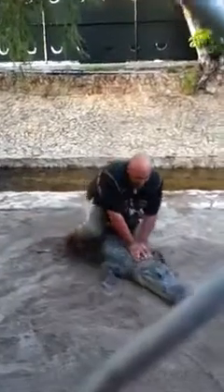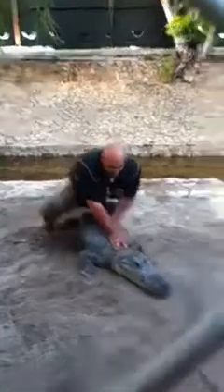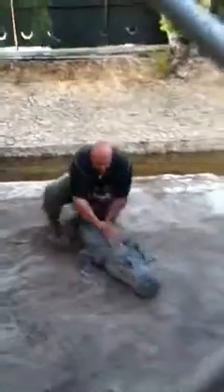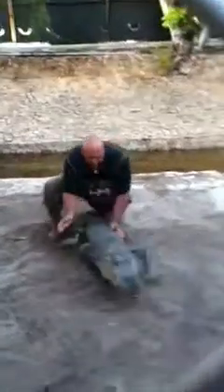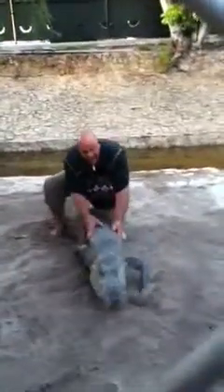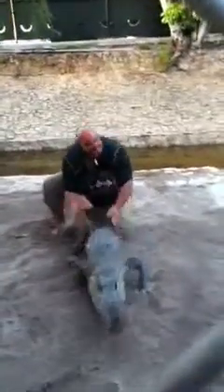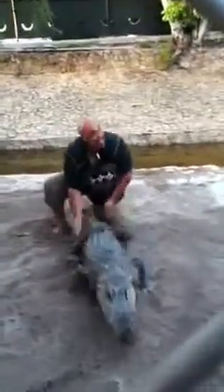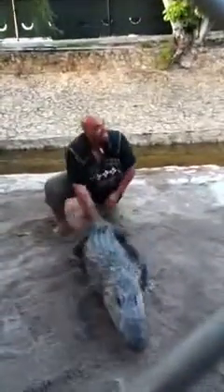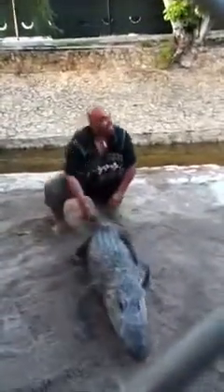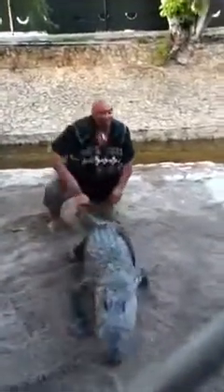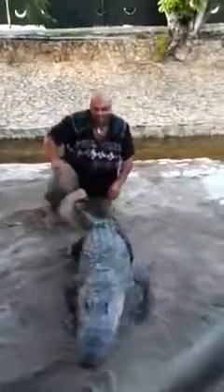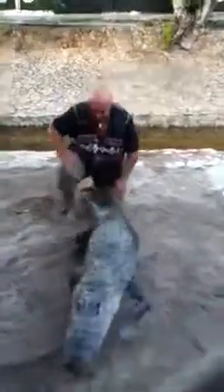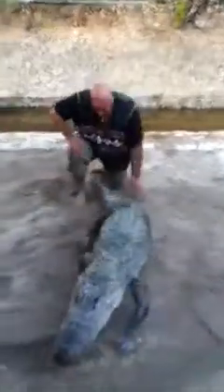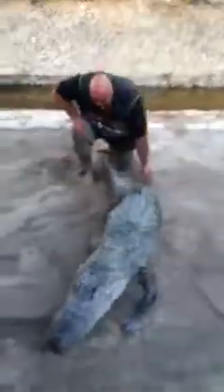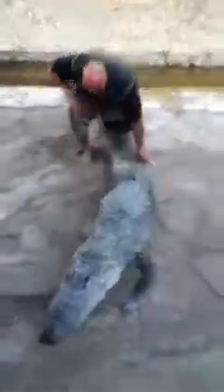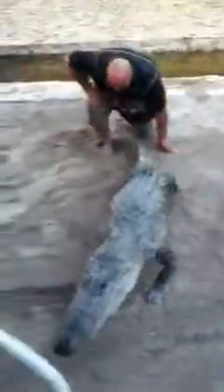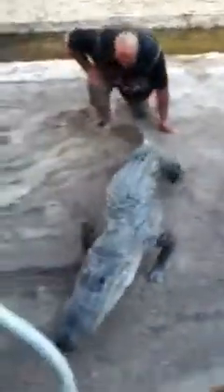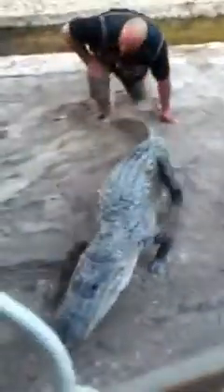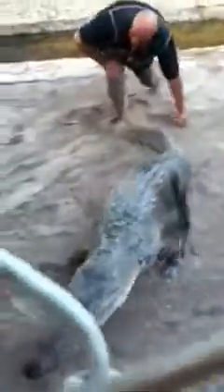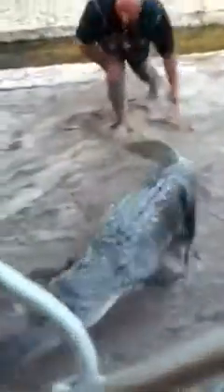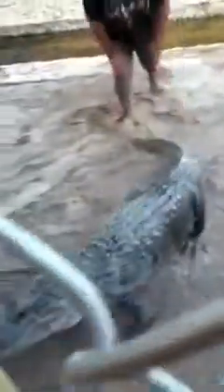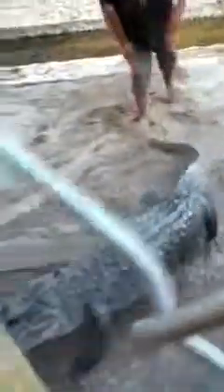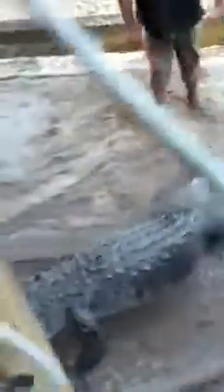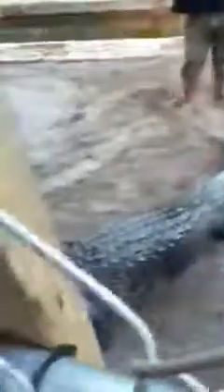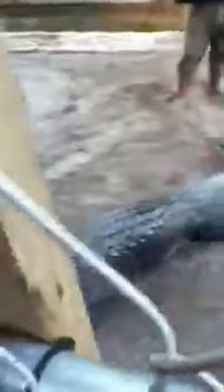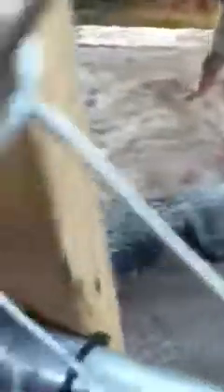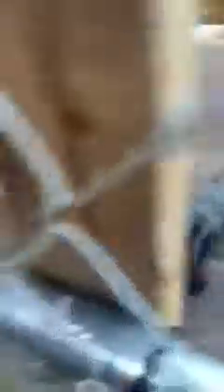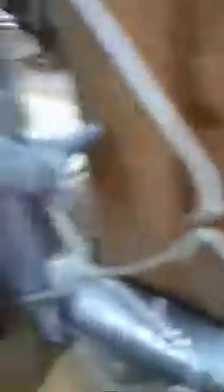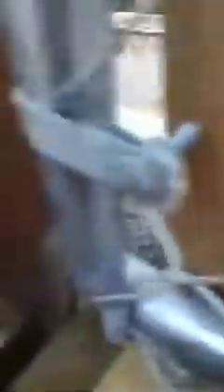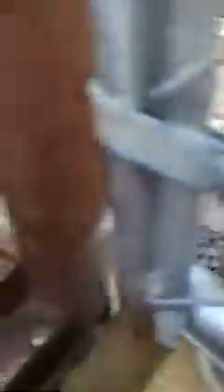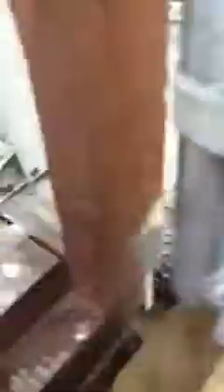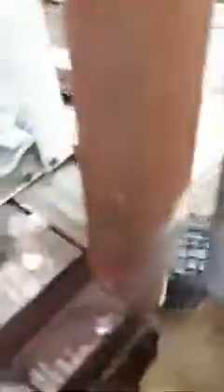We're gonna let this alligator go. You gotta be quick. Alright!